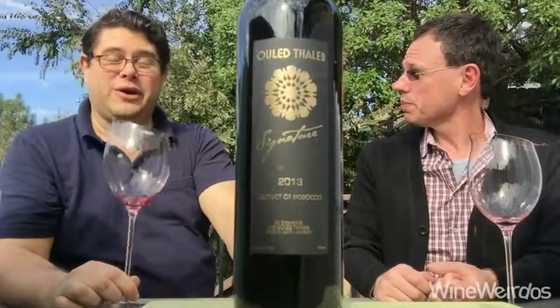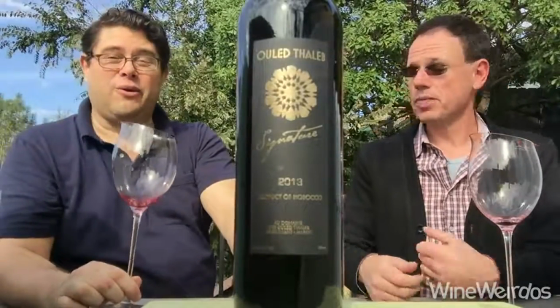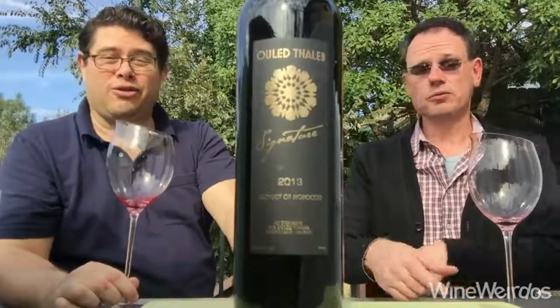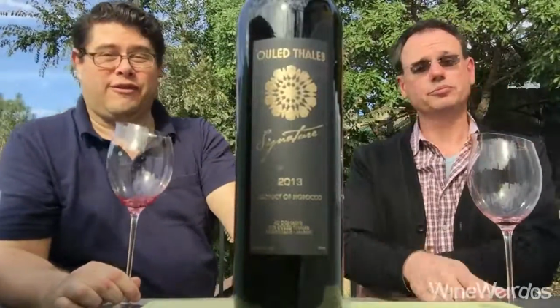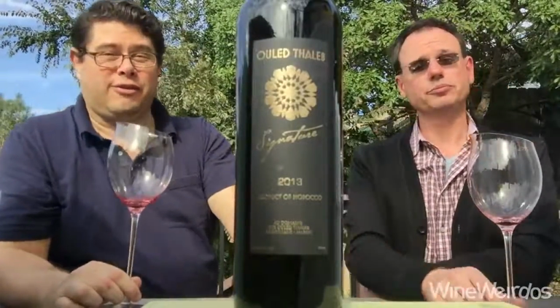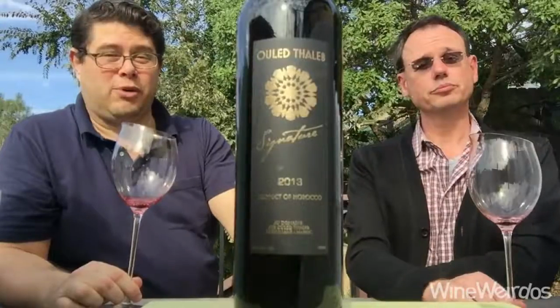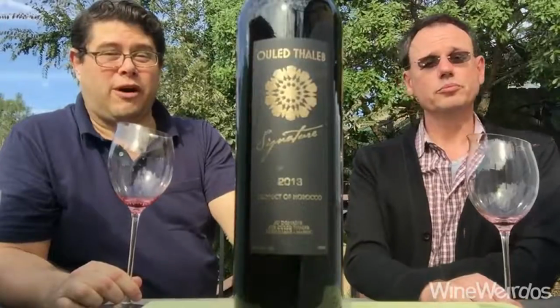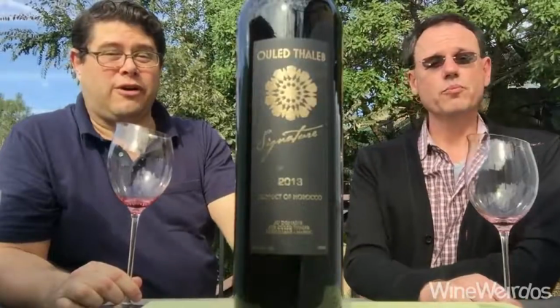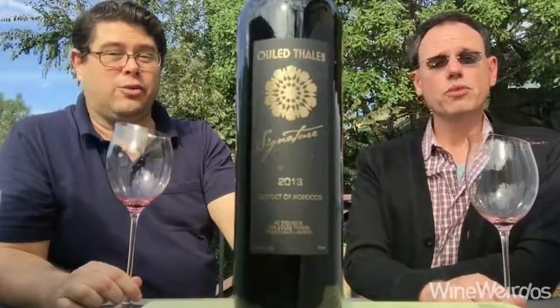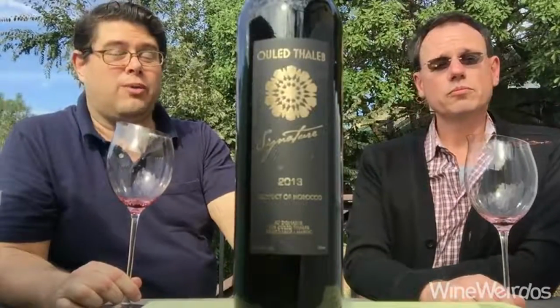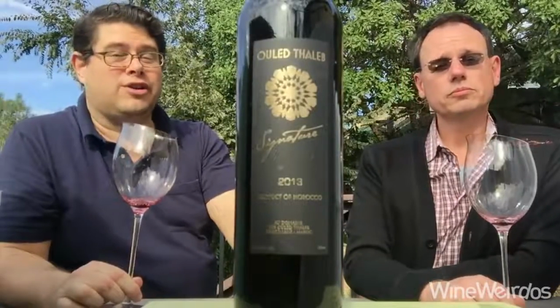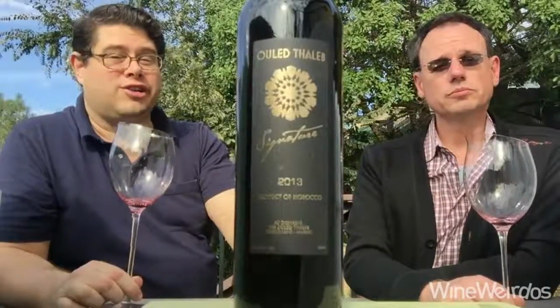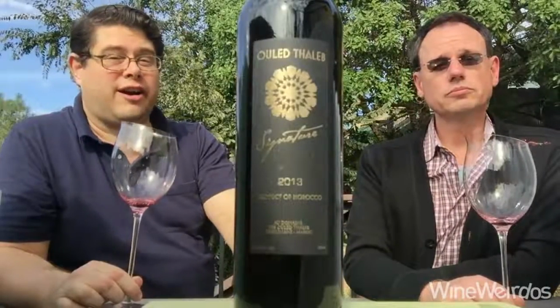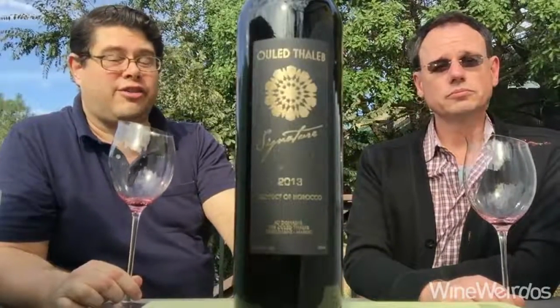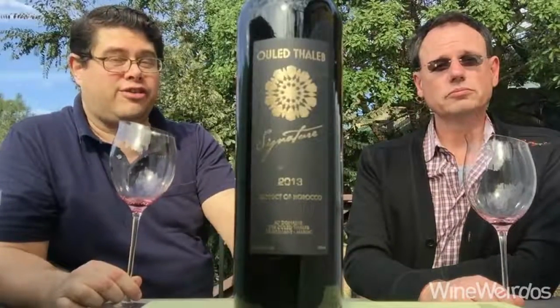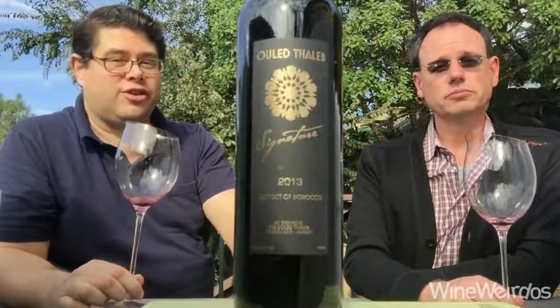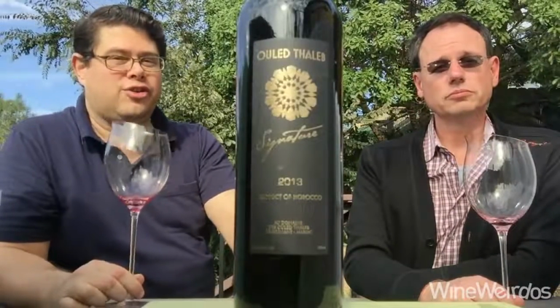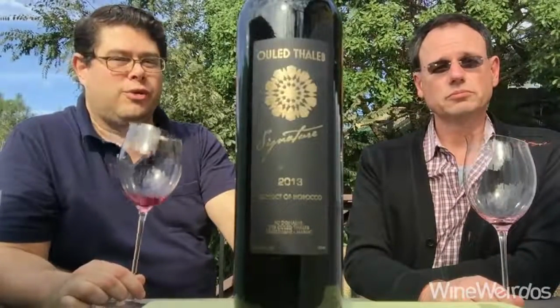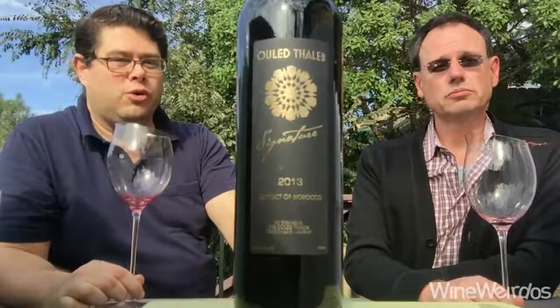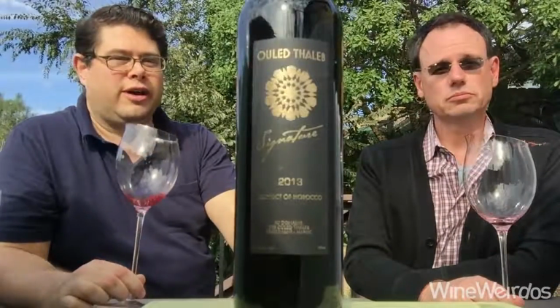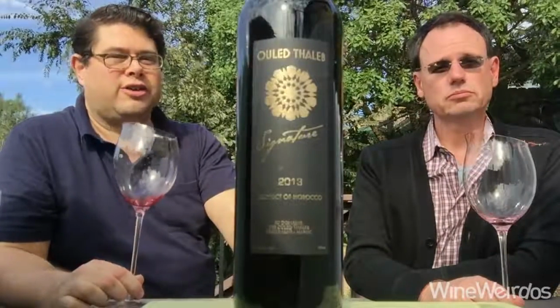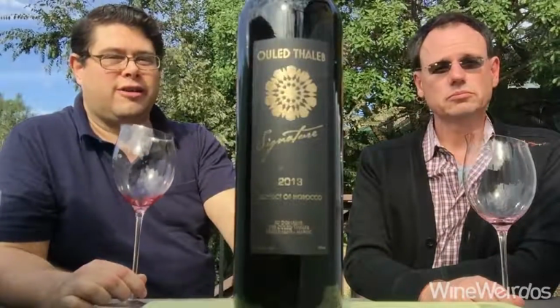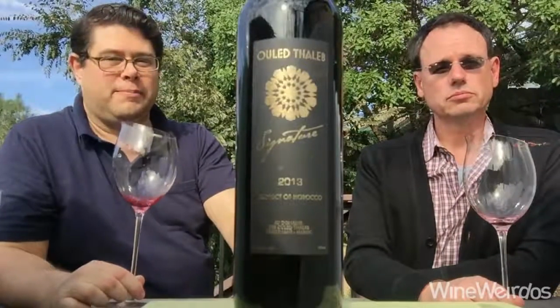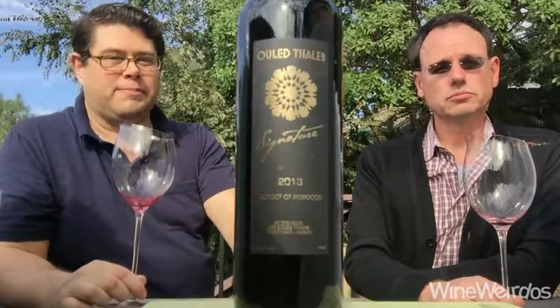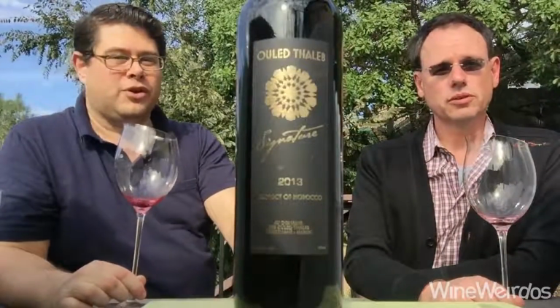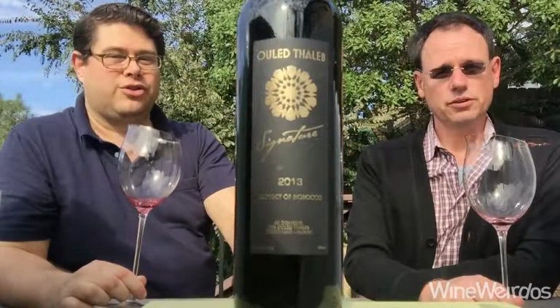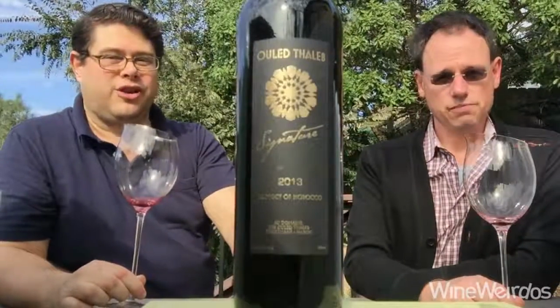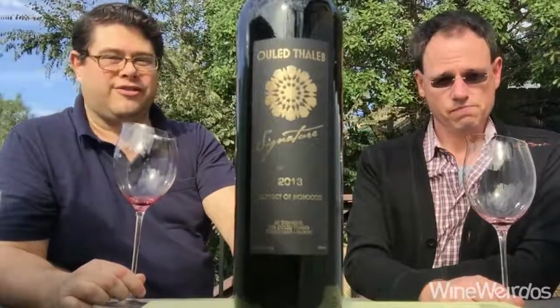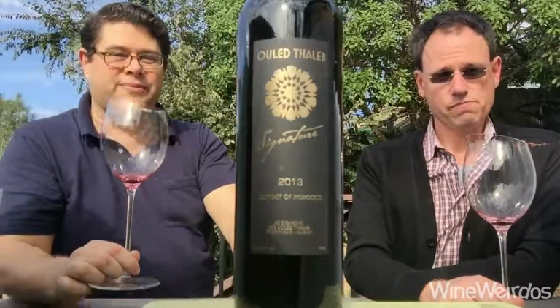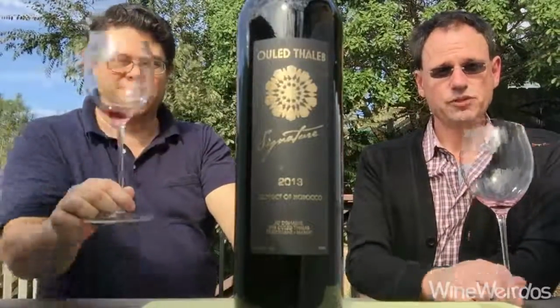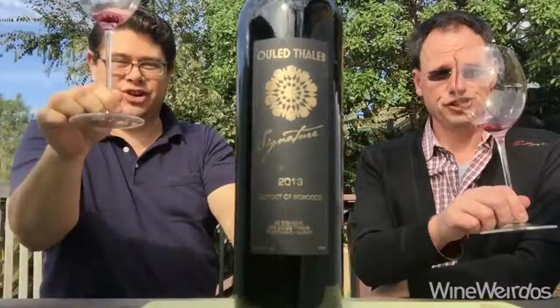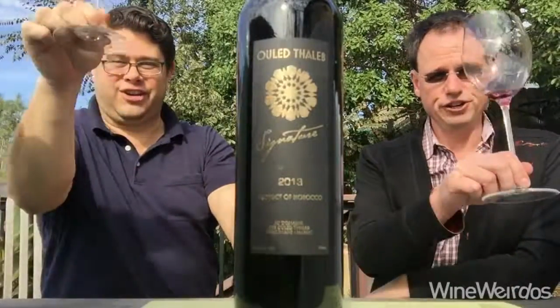Very cool stuff from Morocco. You will want to check out the Signature from Oulet Taleb. Good stuff. Cheers!